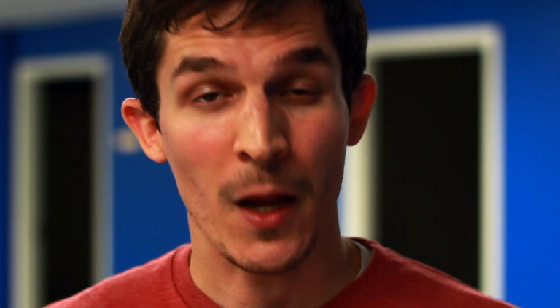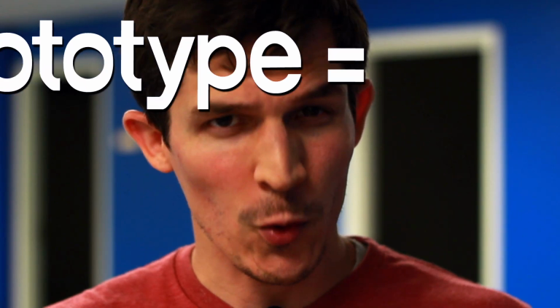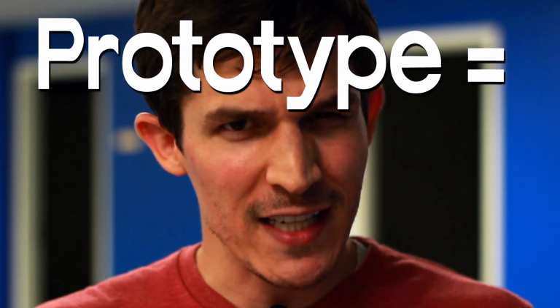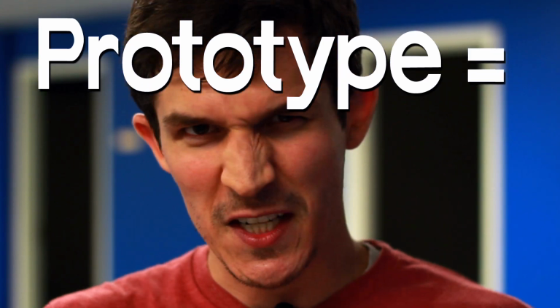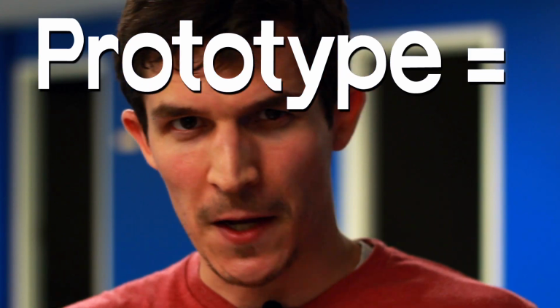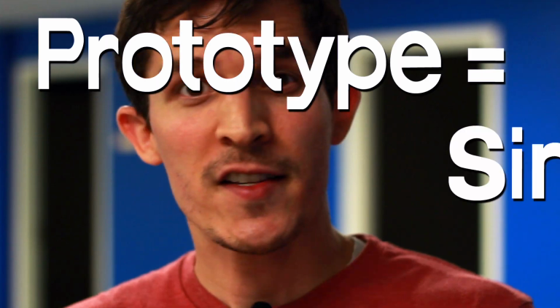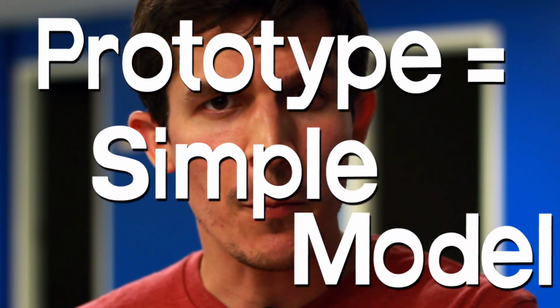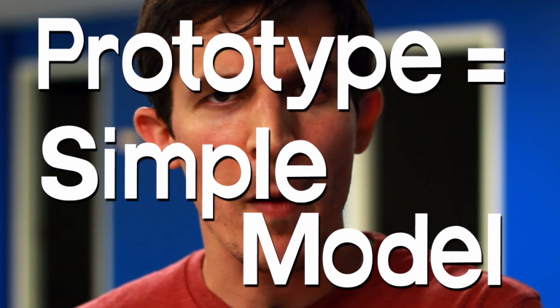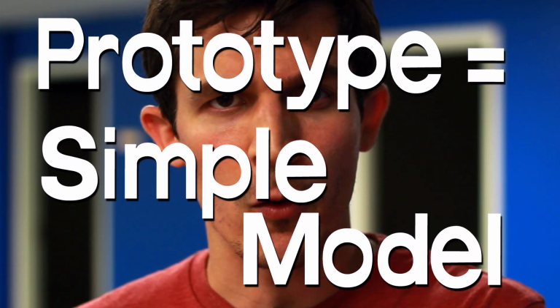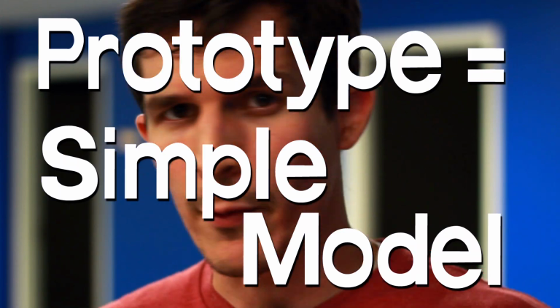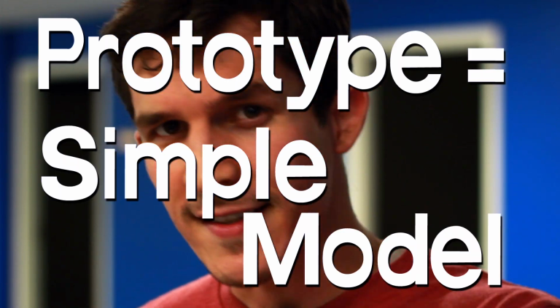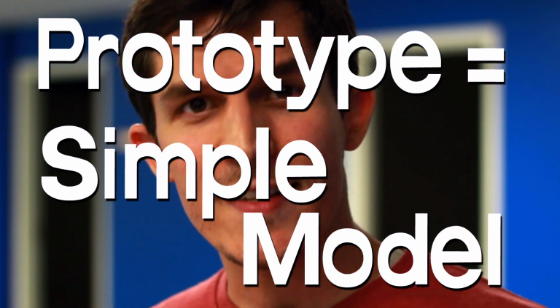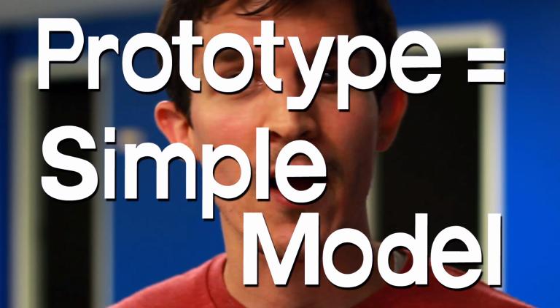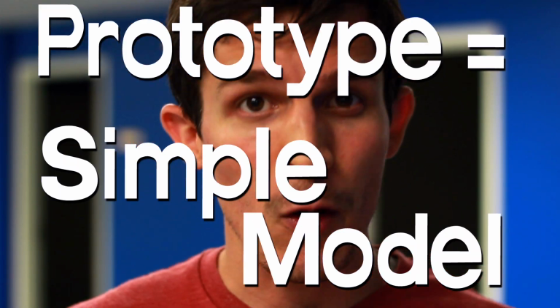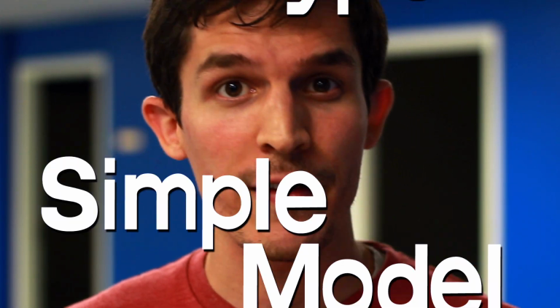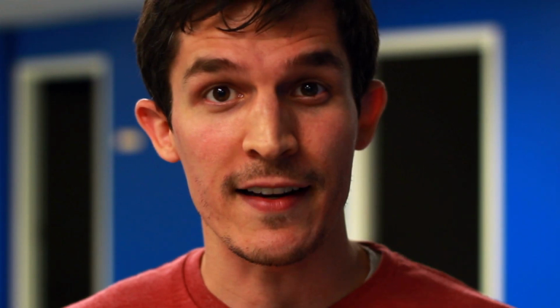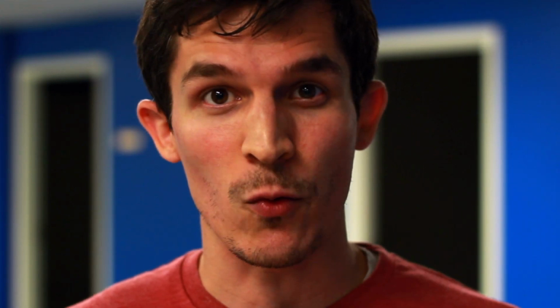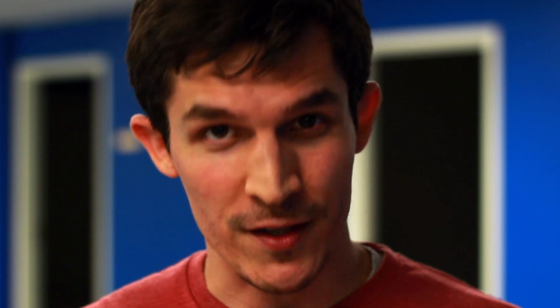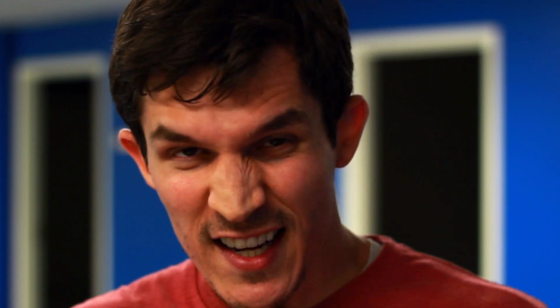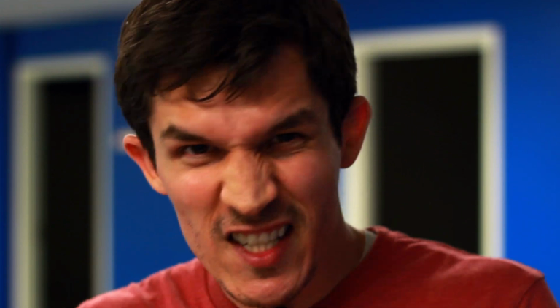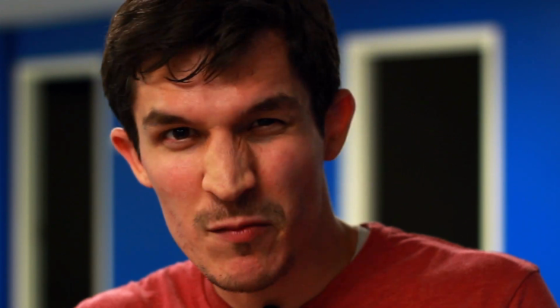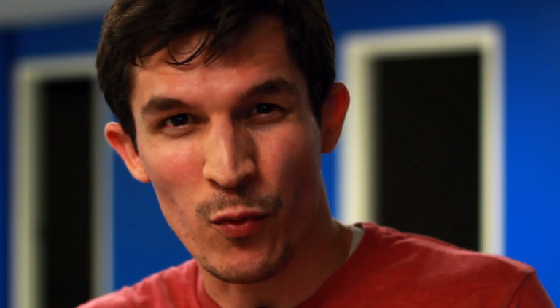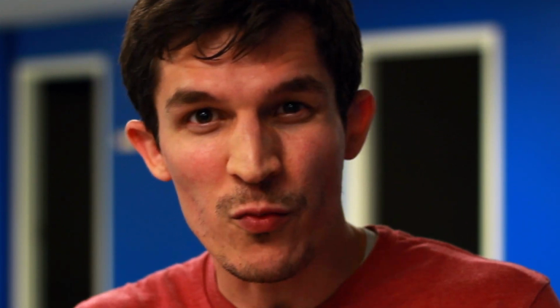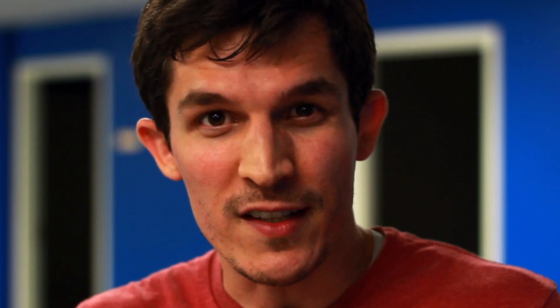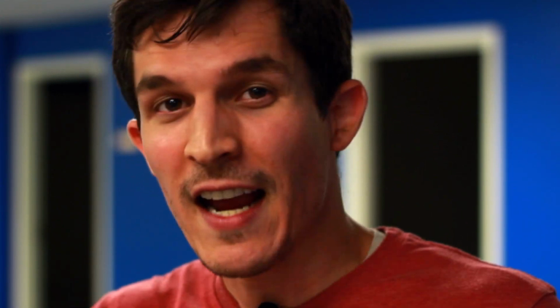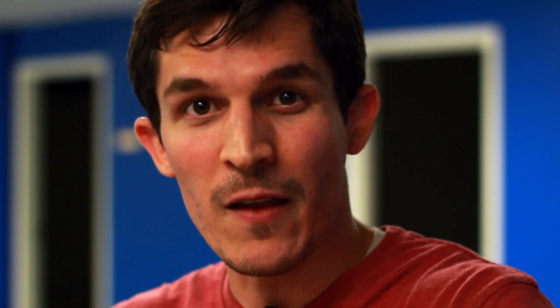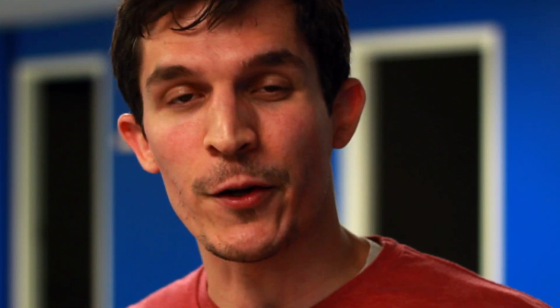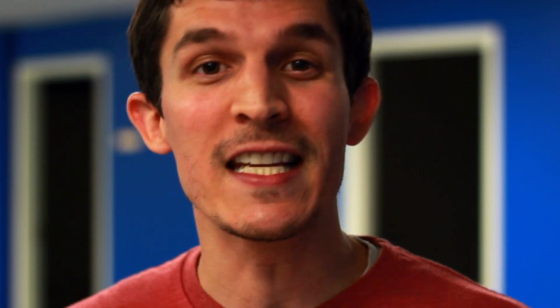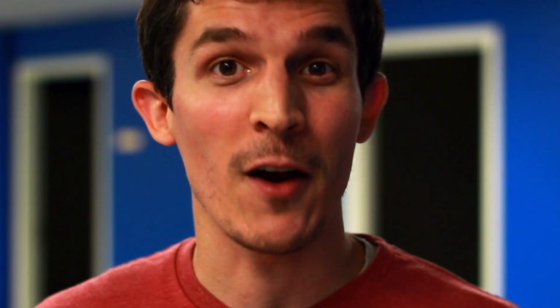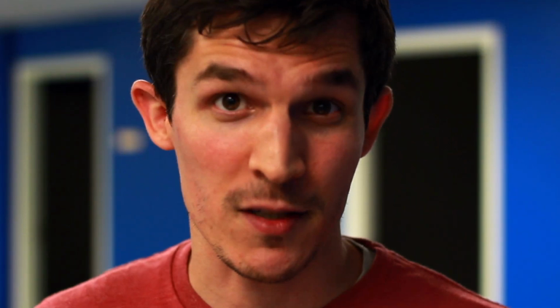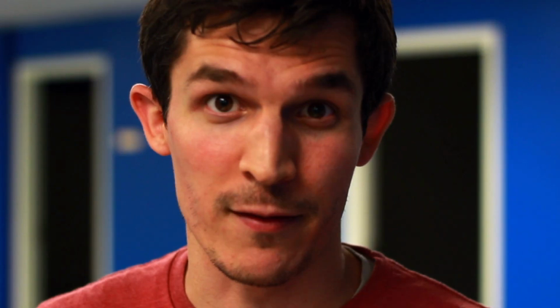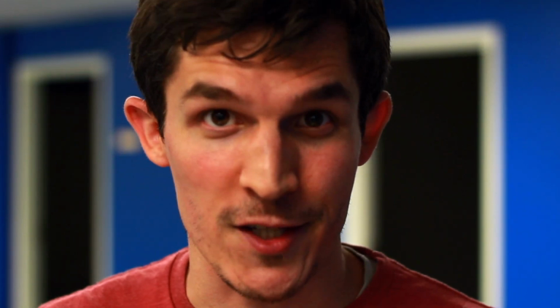A prototype is like a simple model where we can test out how well the idea works, see some improvements, and then build an even awesomer version.